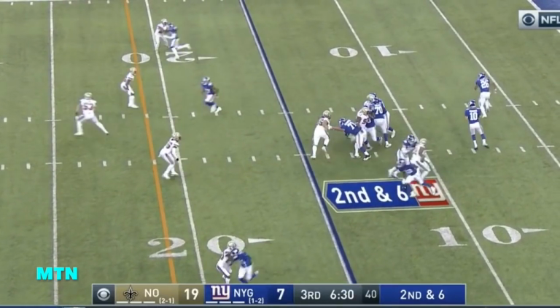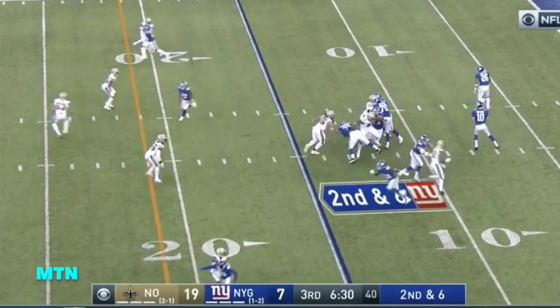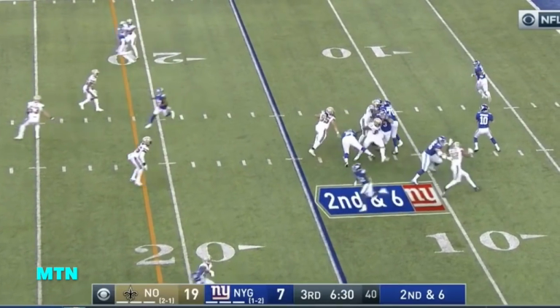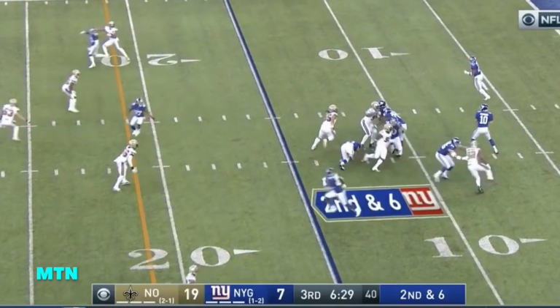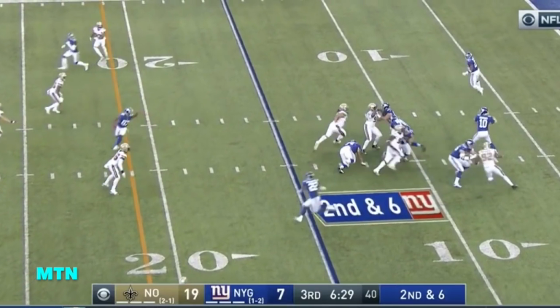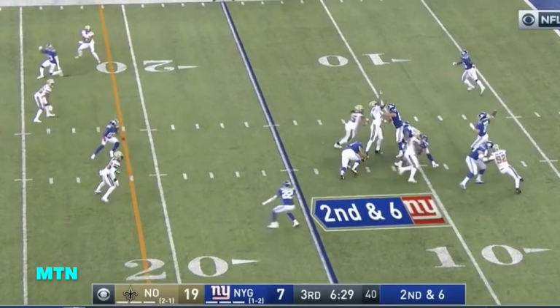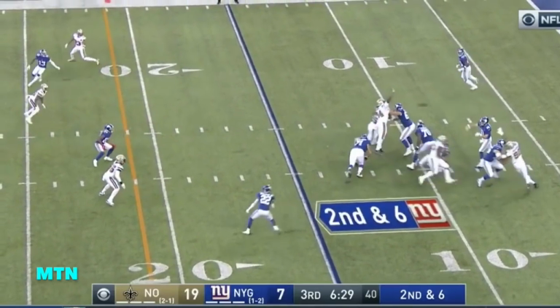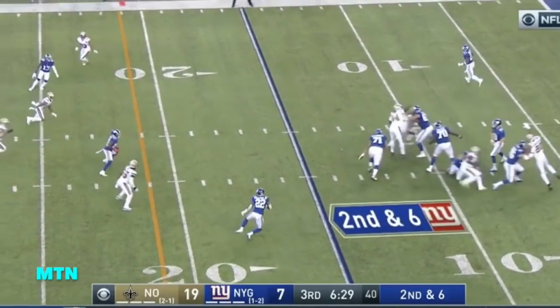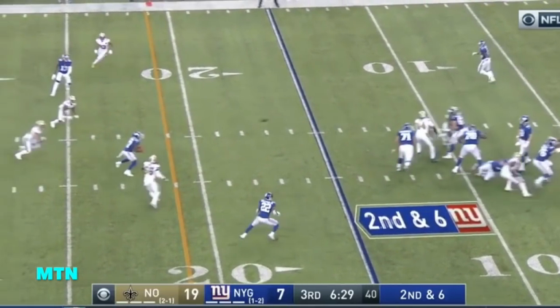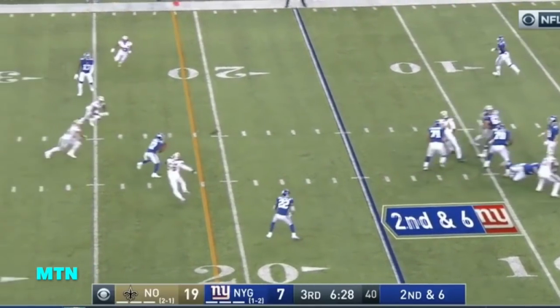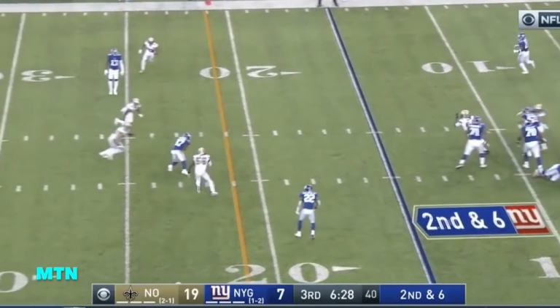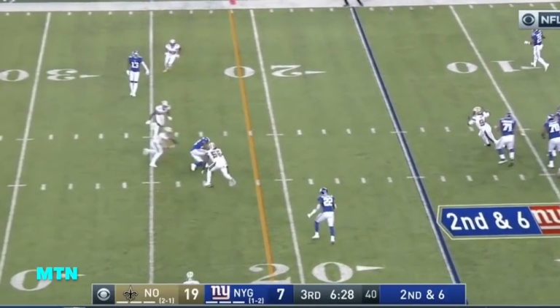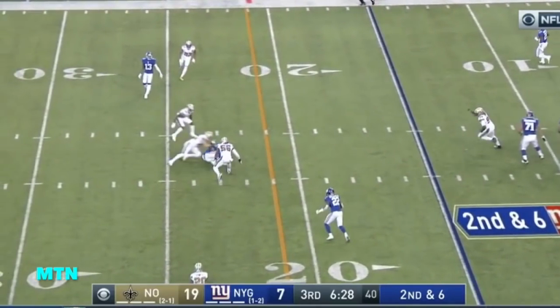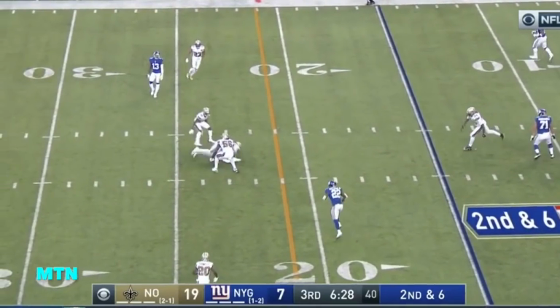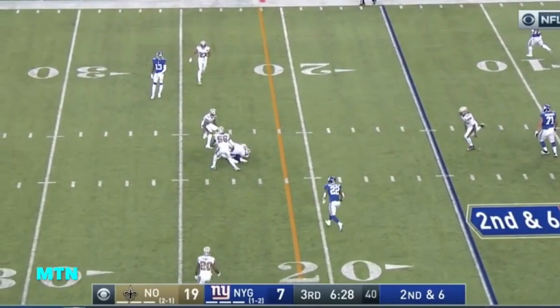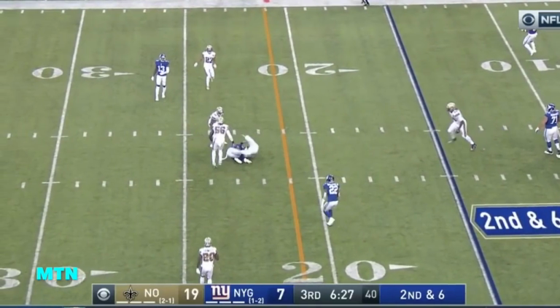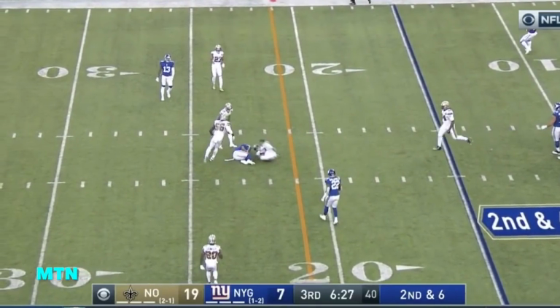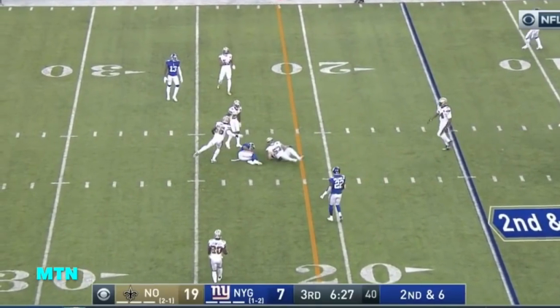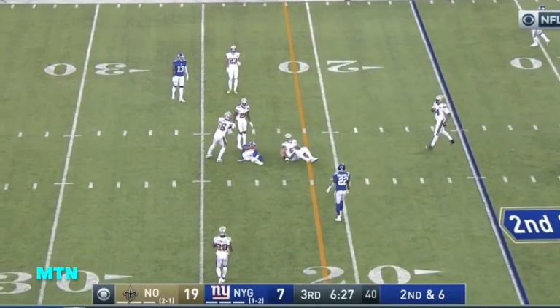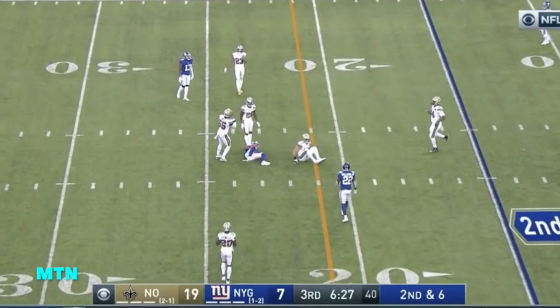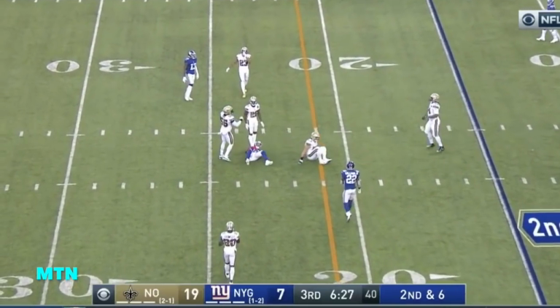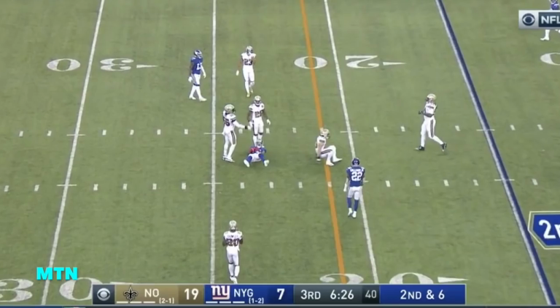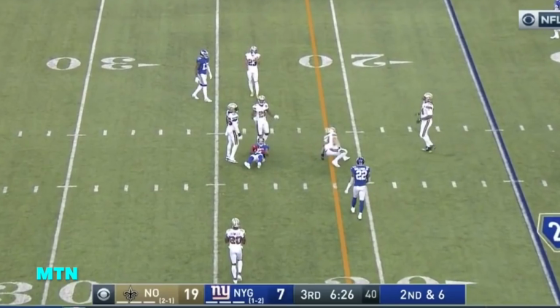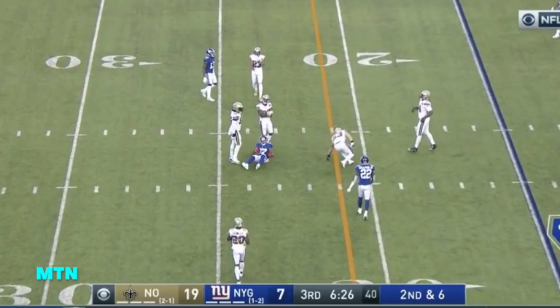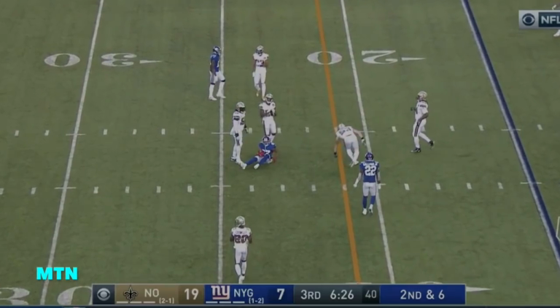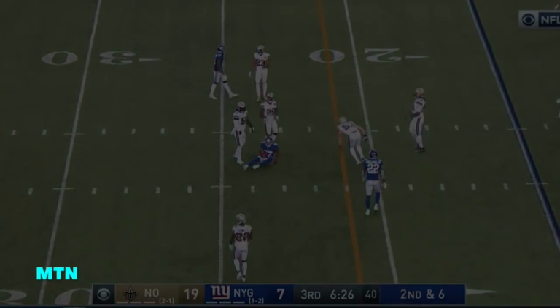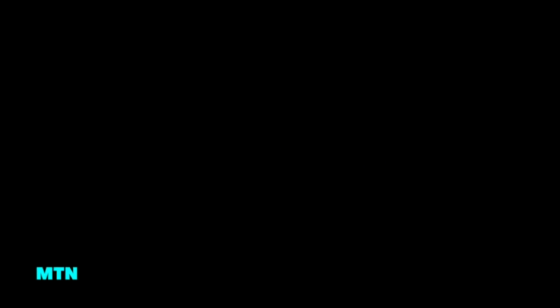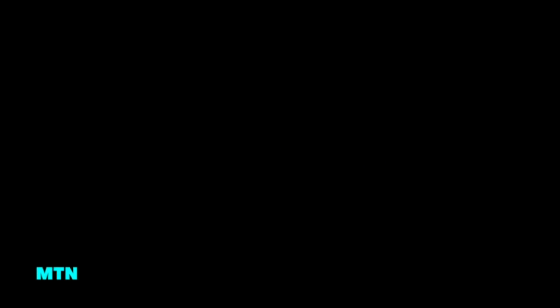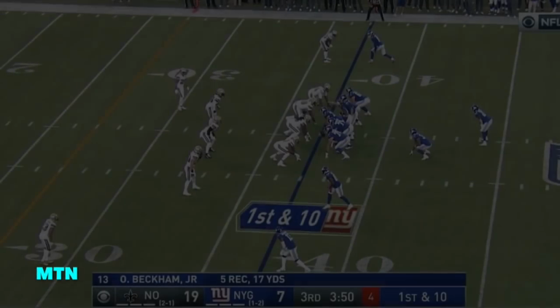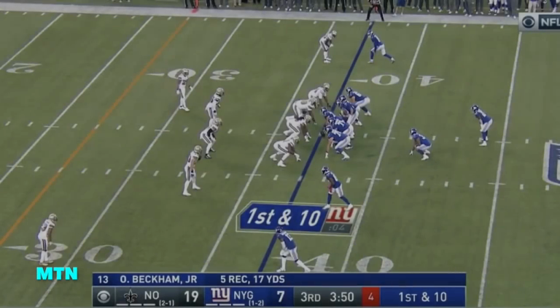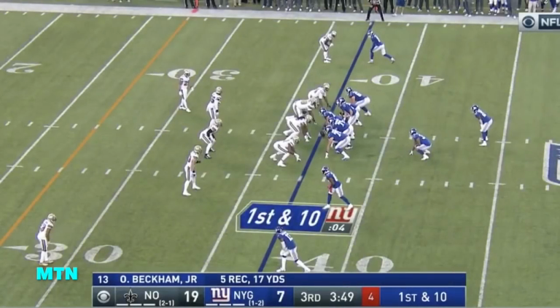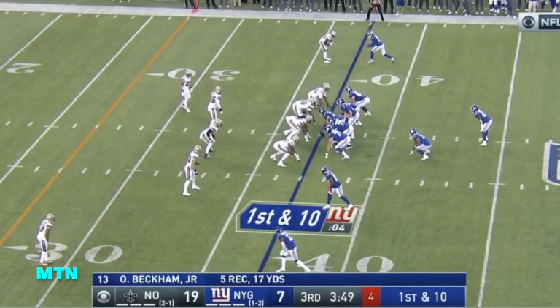Here's second and six — a short one, but enough for the first down. Second half.